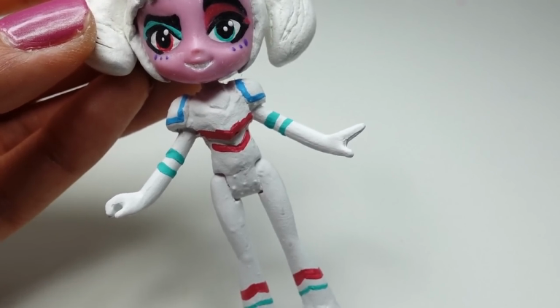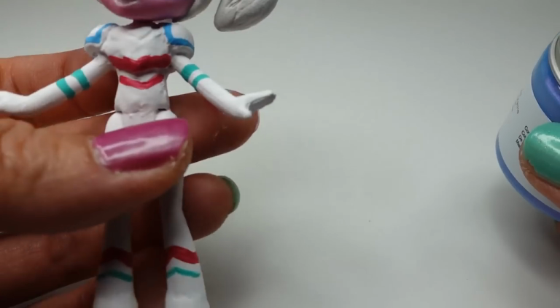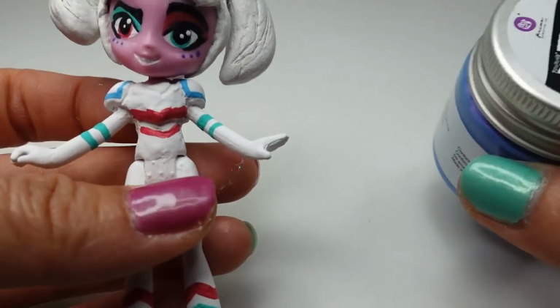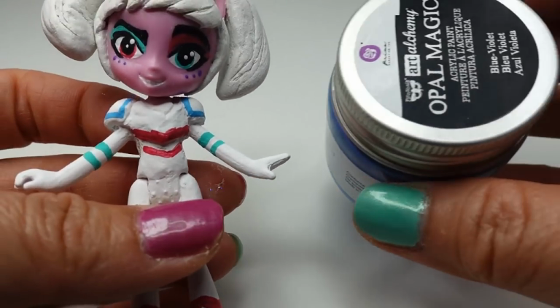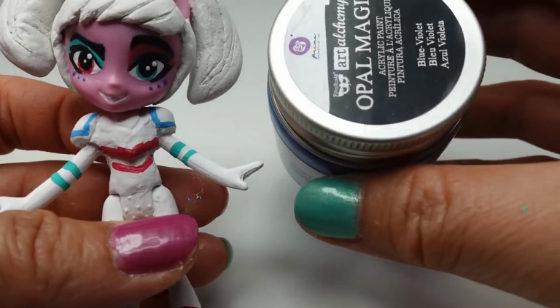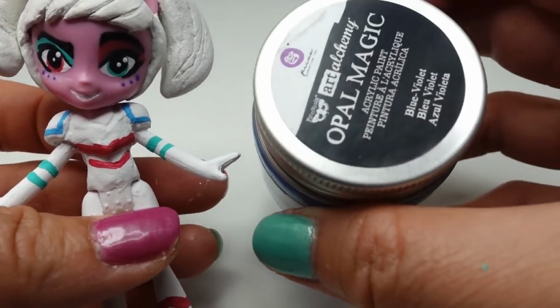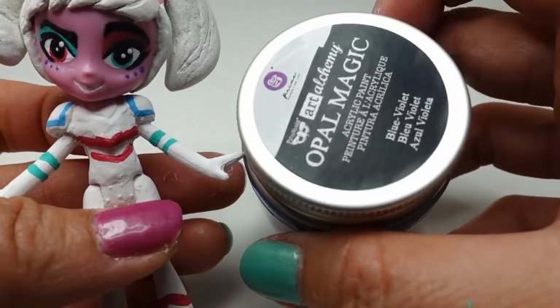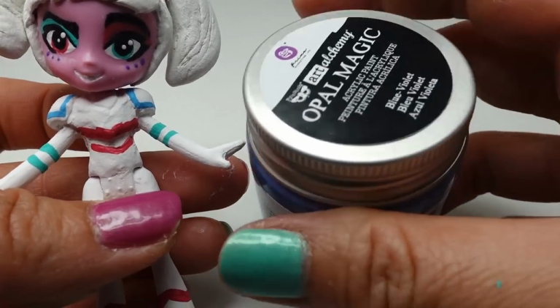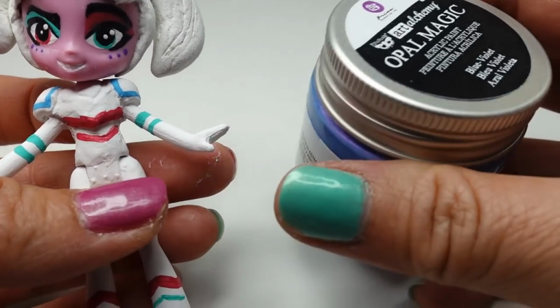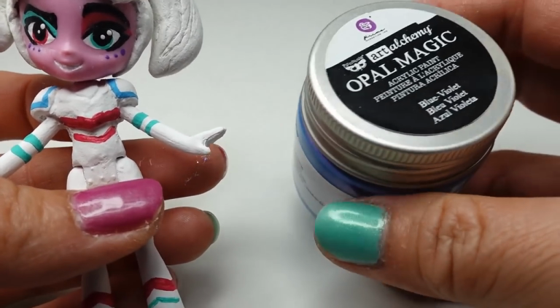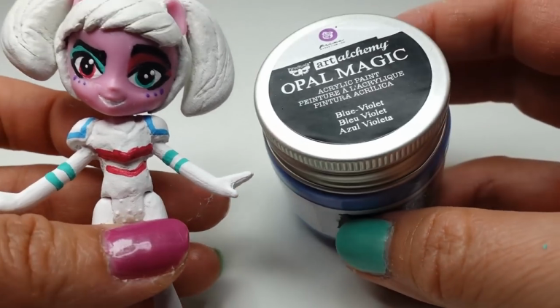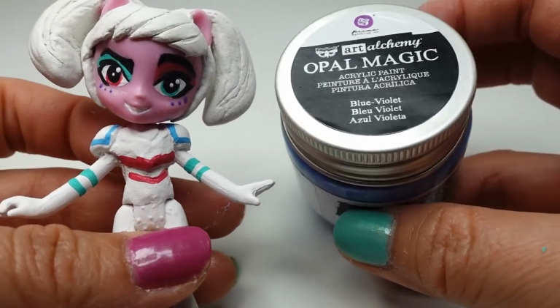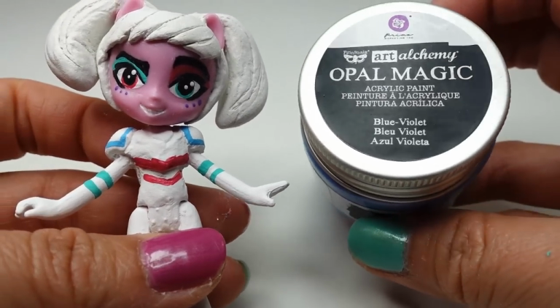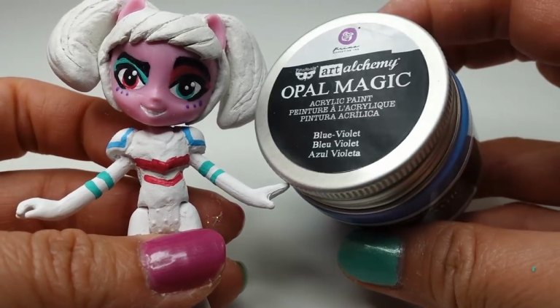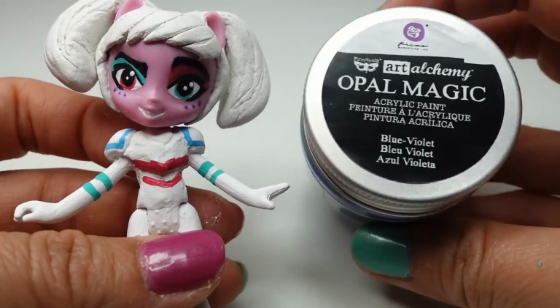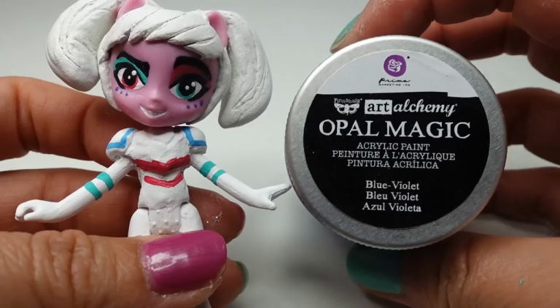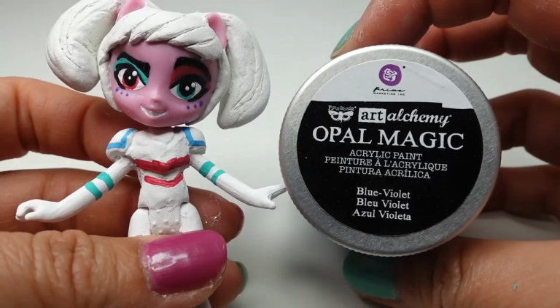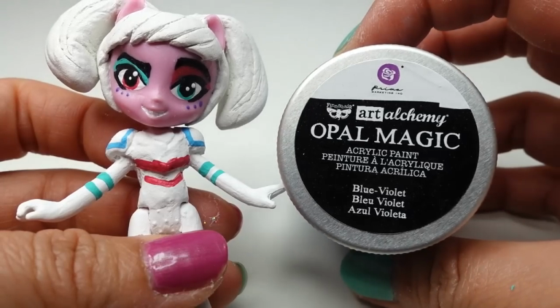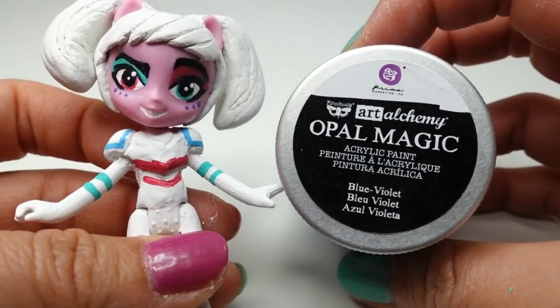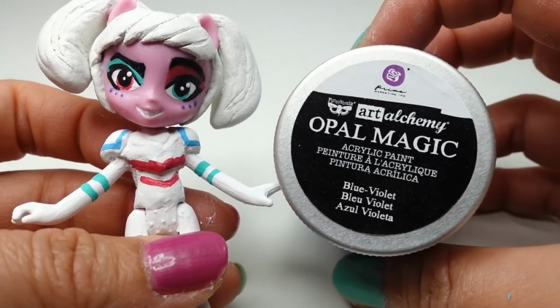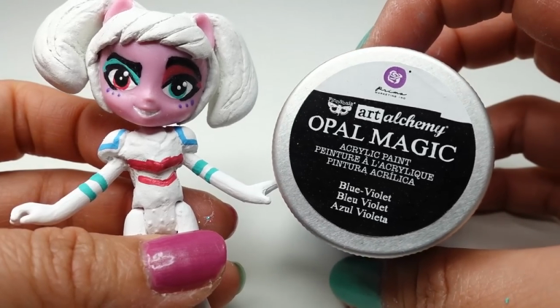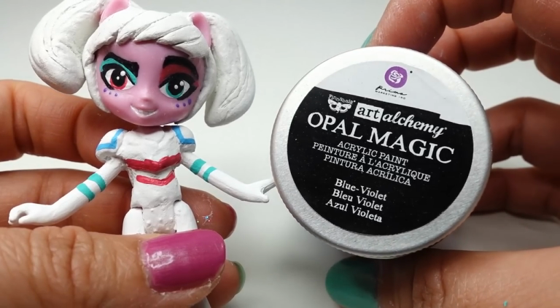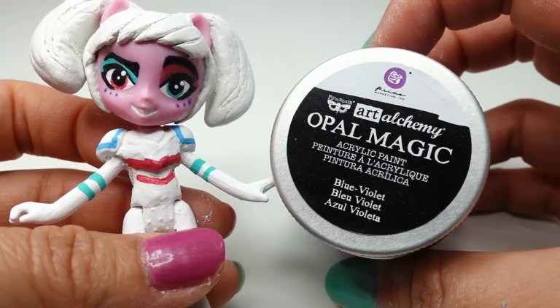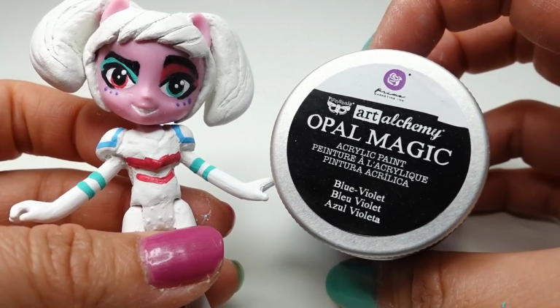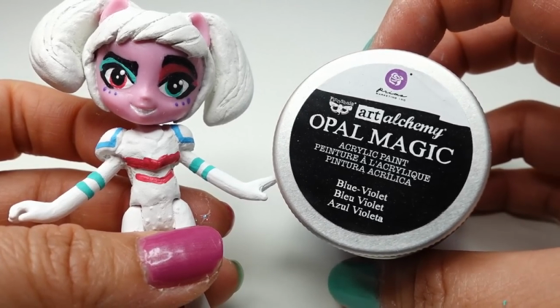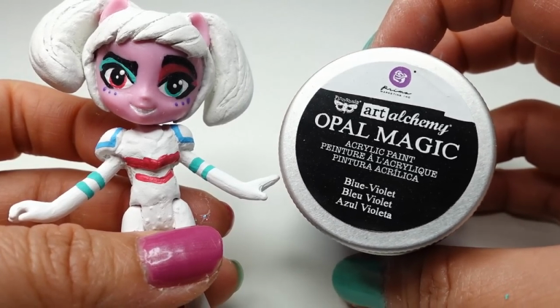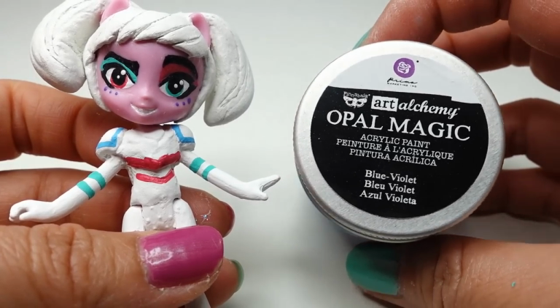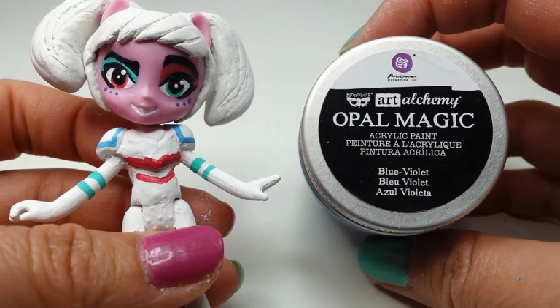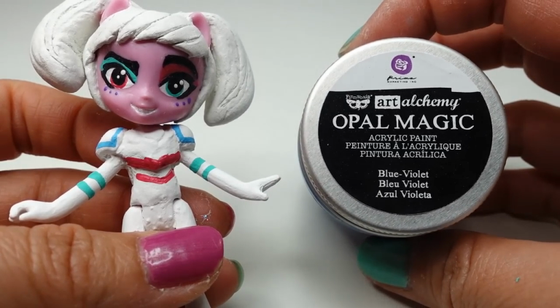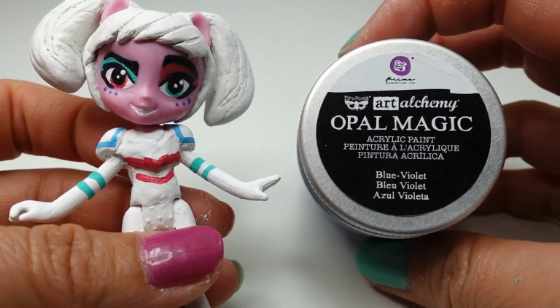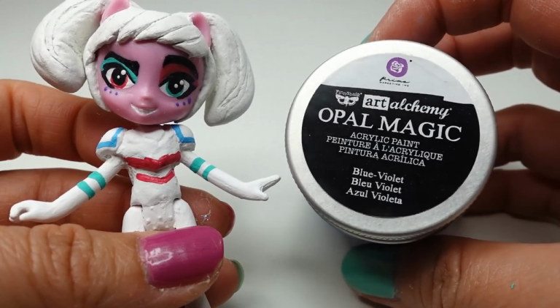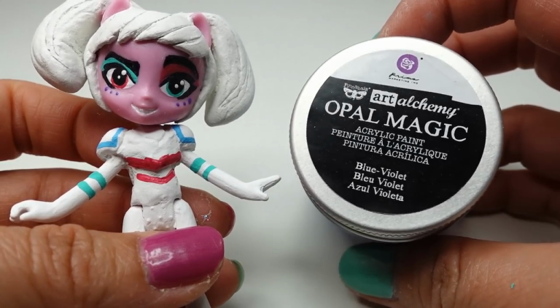For the hair we're going to use Opal Magic — this is a very pretty iridescent blue and purple color.